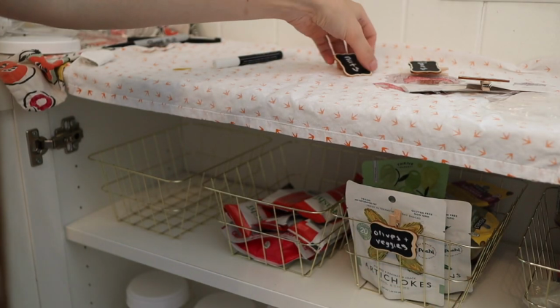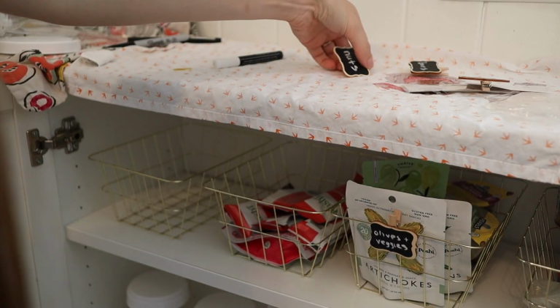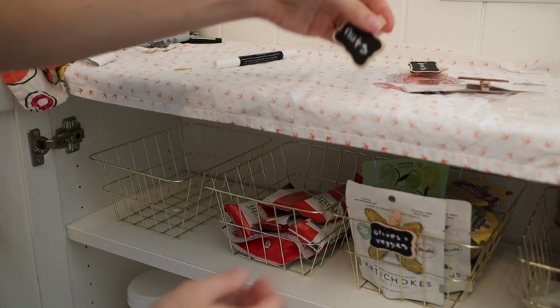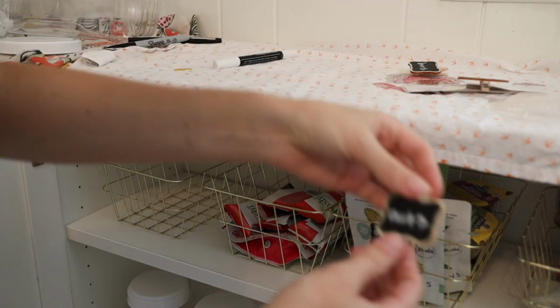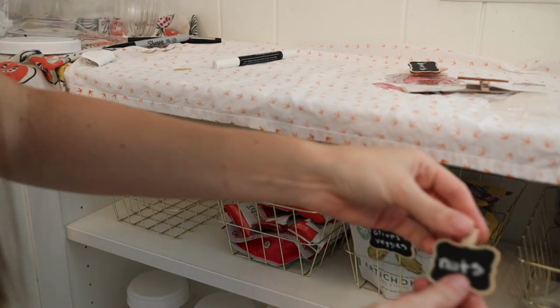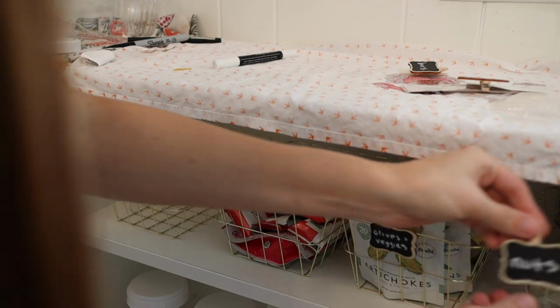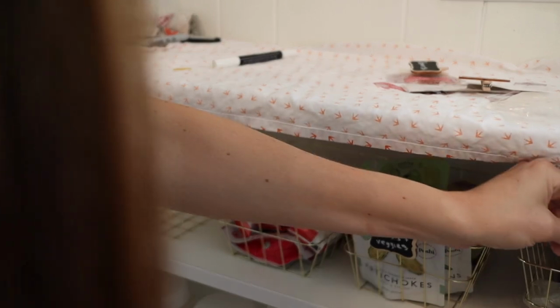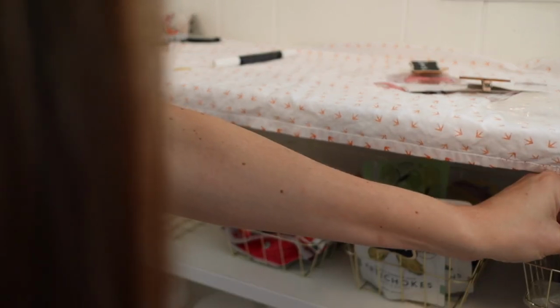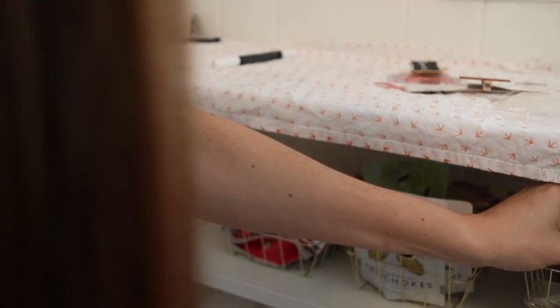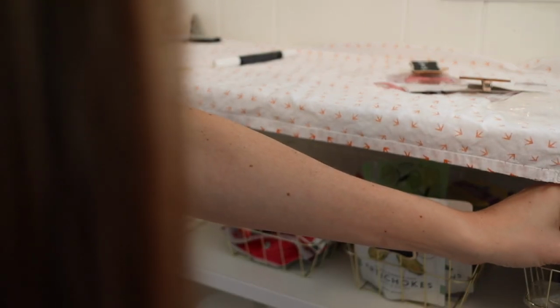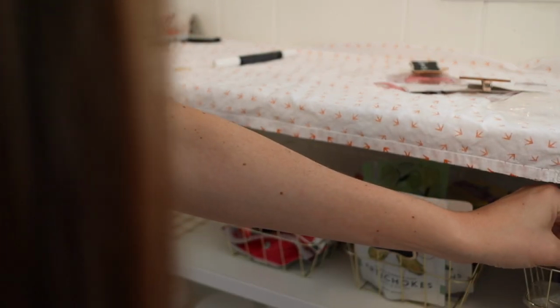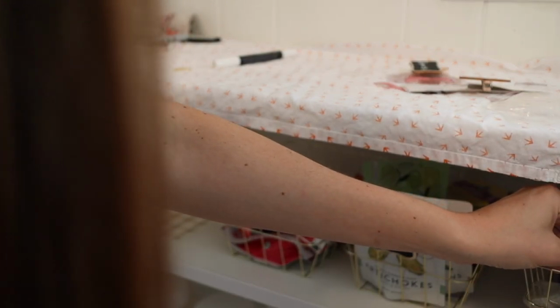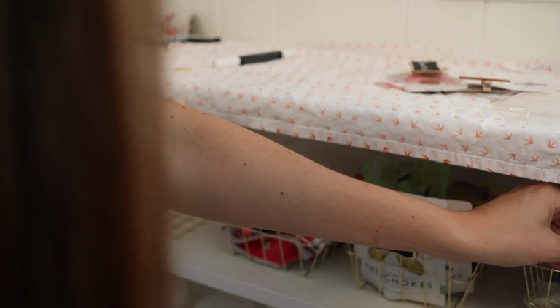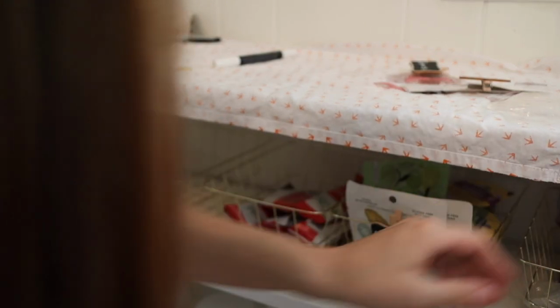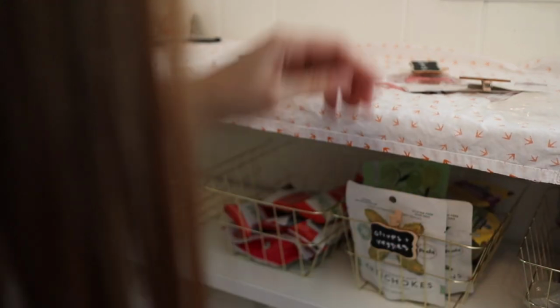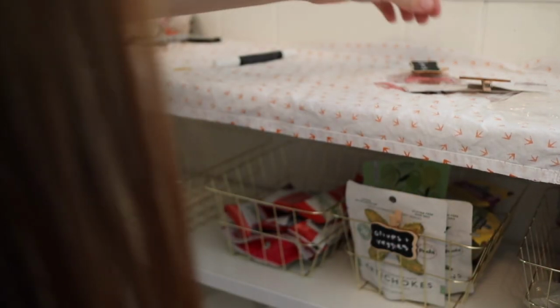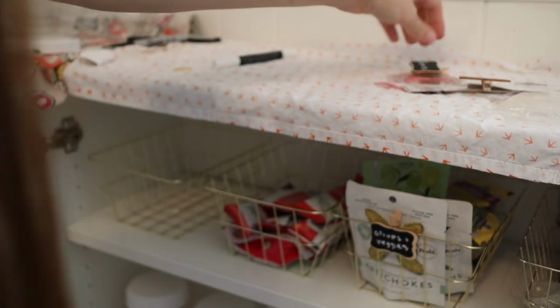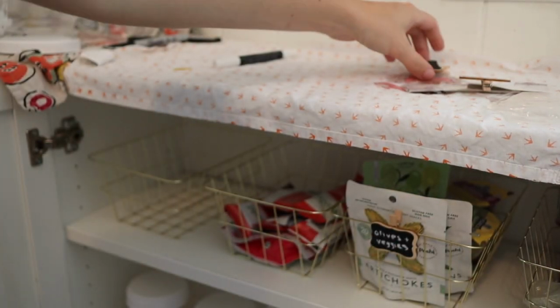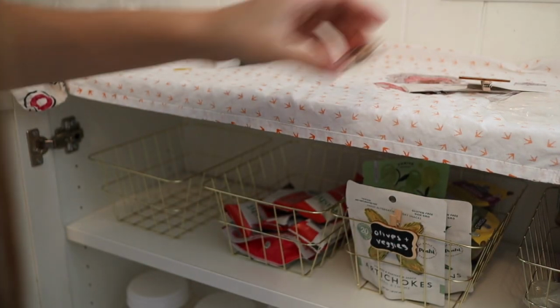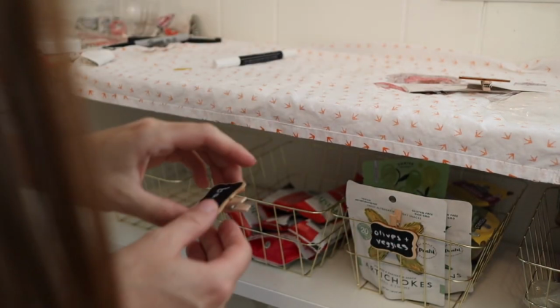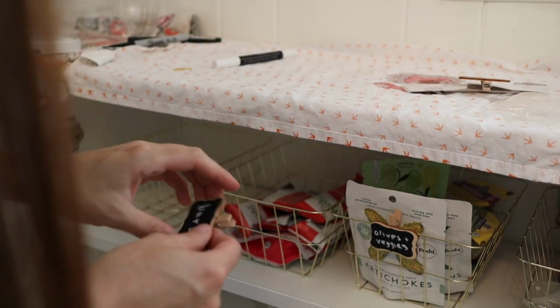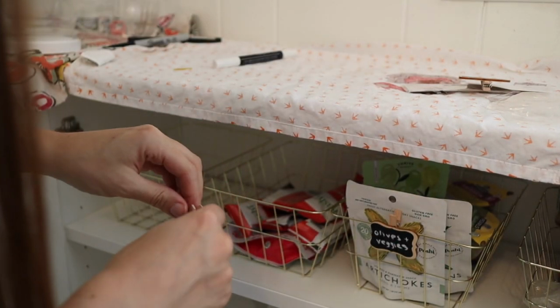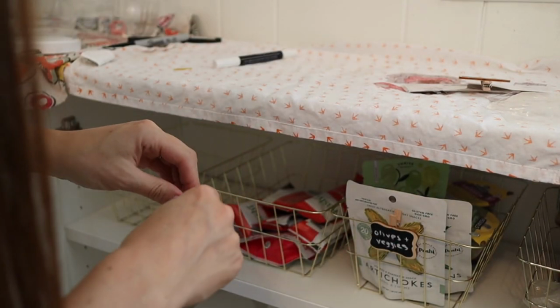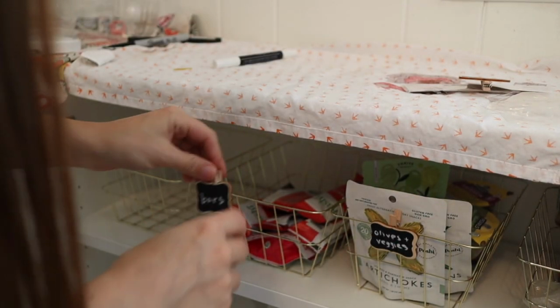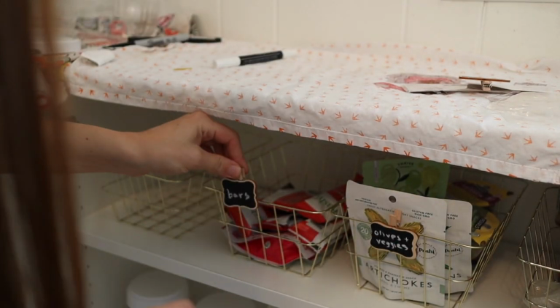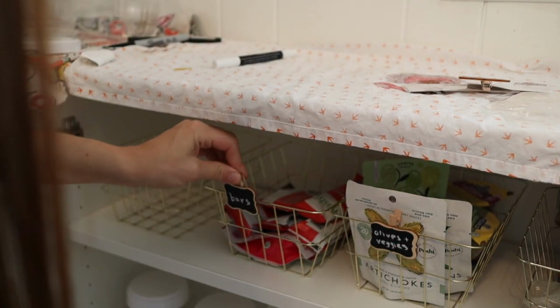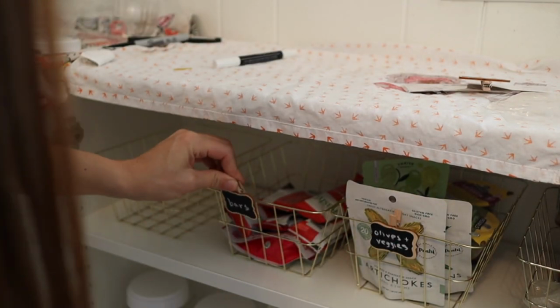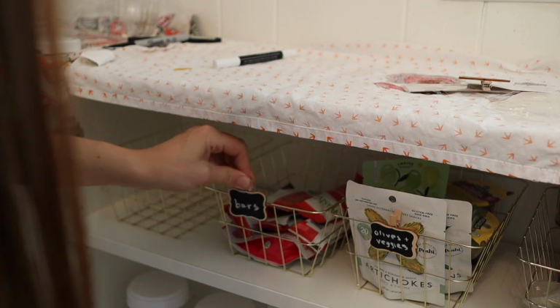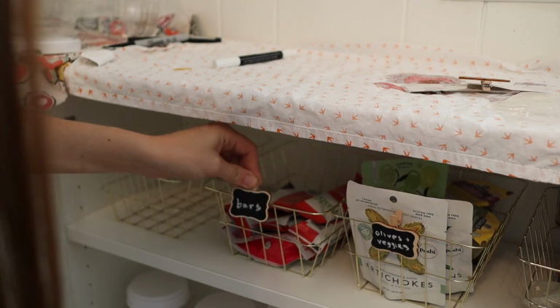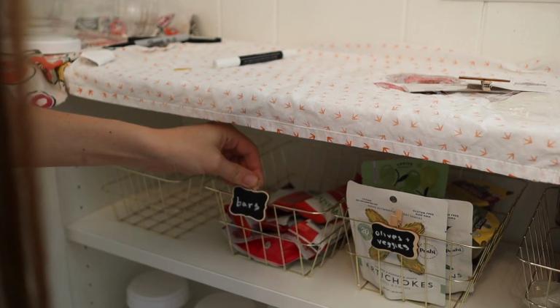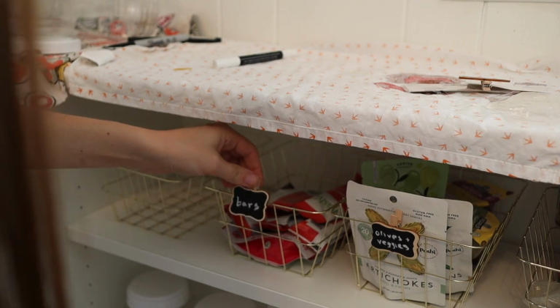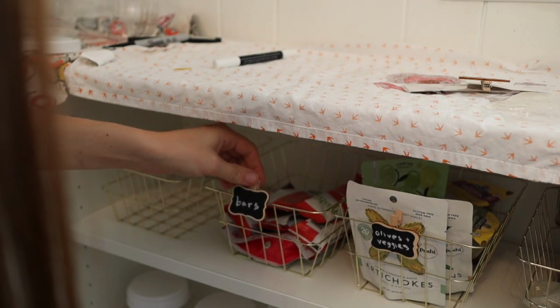I love these gold wire baskets from the Dollar Tree. Not only do they look really, really nice — which is certainly a plus — but I also find them super functional. What I'm really trying to think about is using our most used items and making them super accessible, so they're easy to find and more likely to go back to their proper spot.